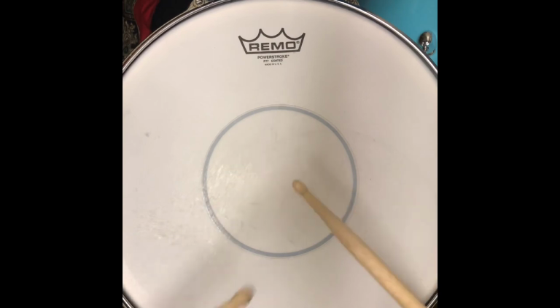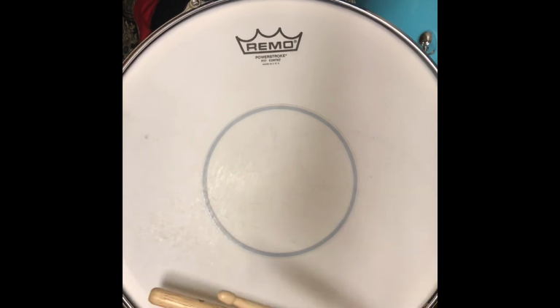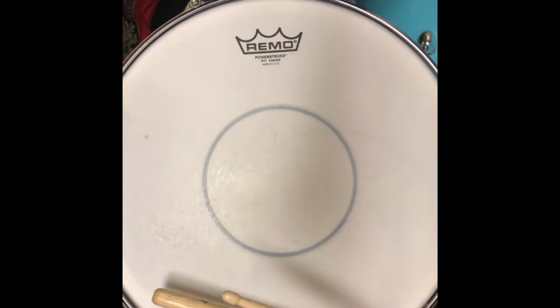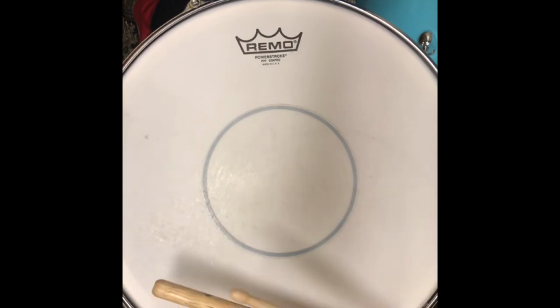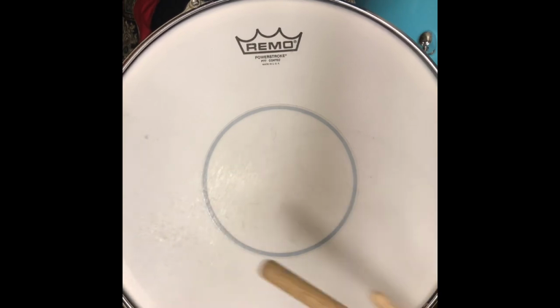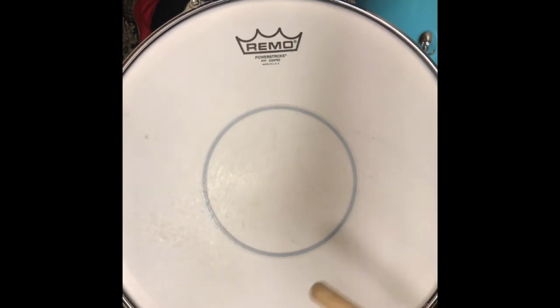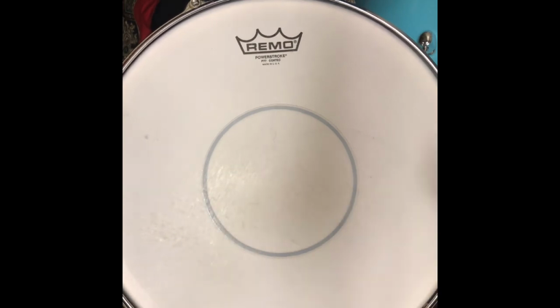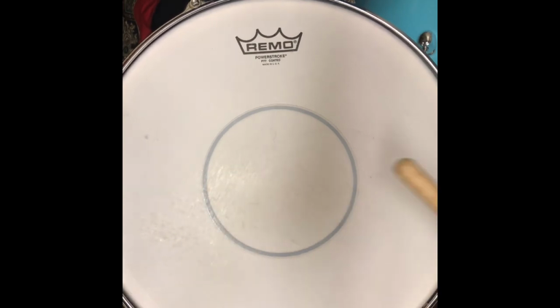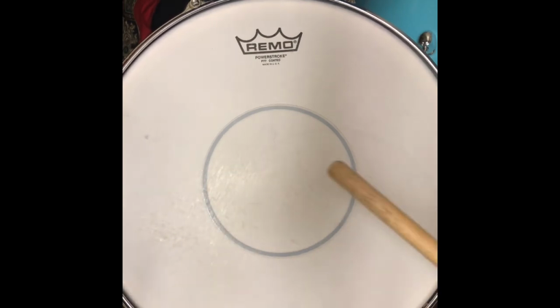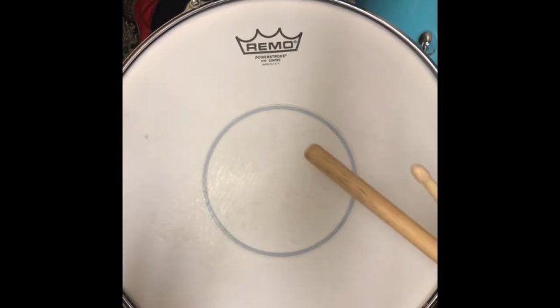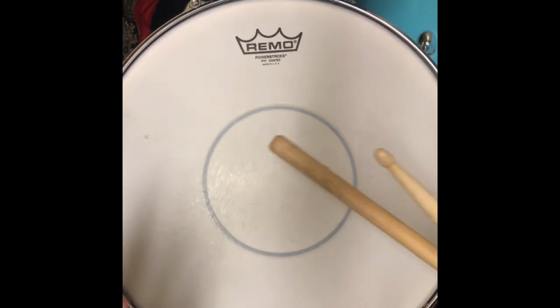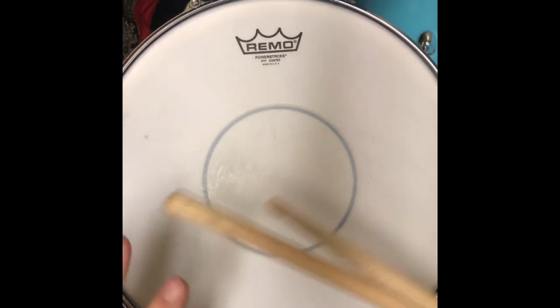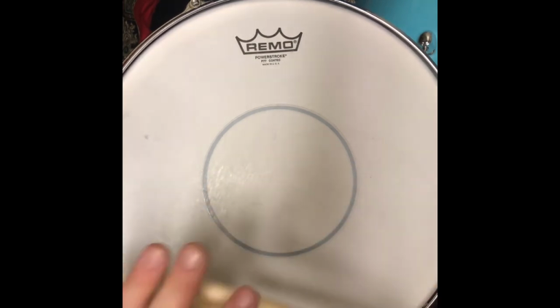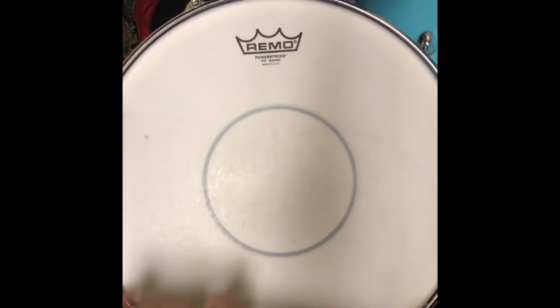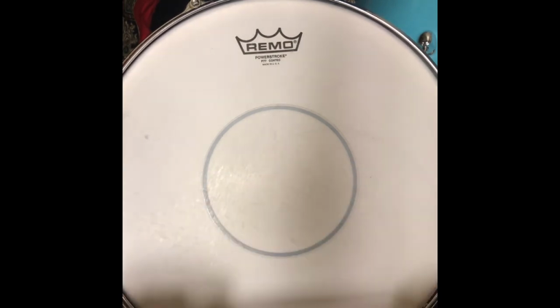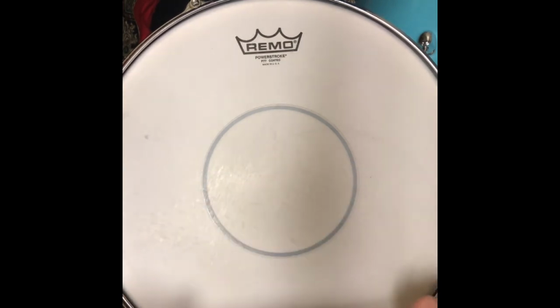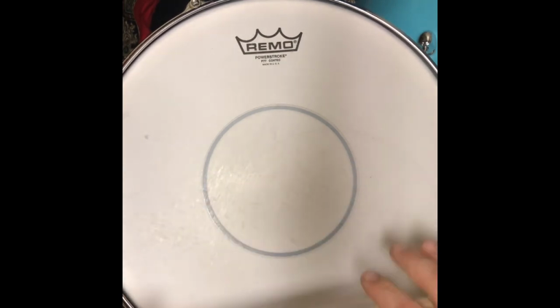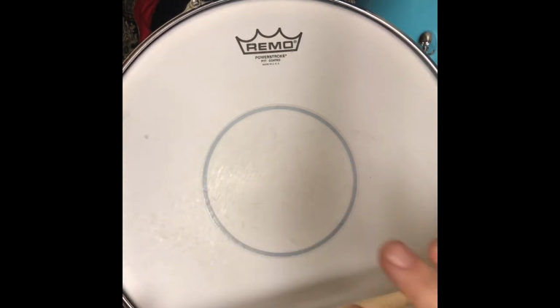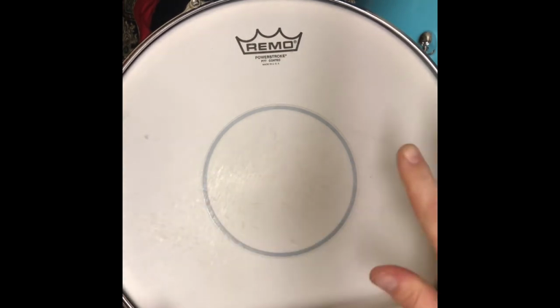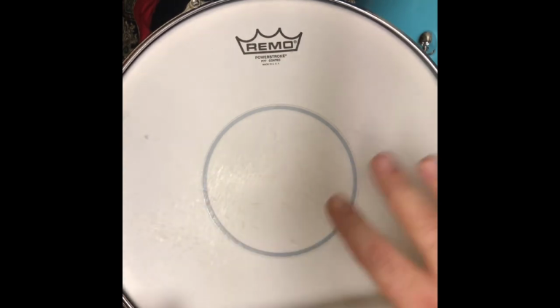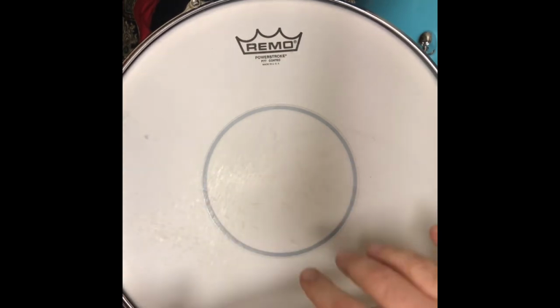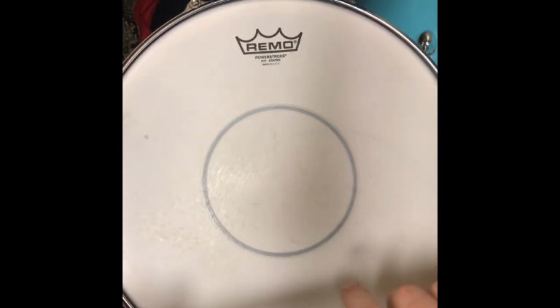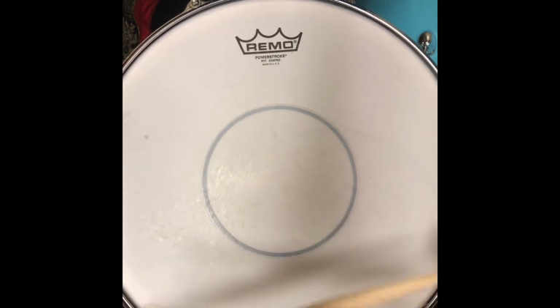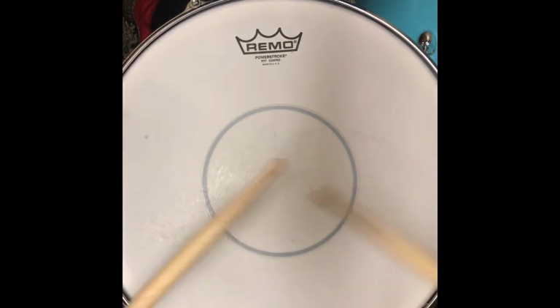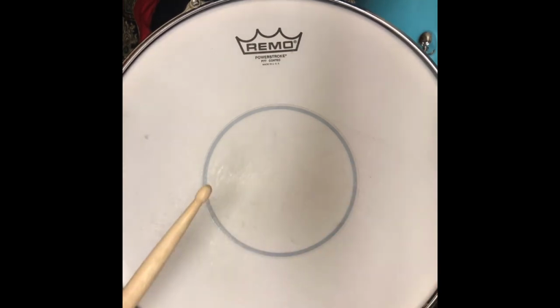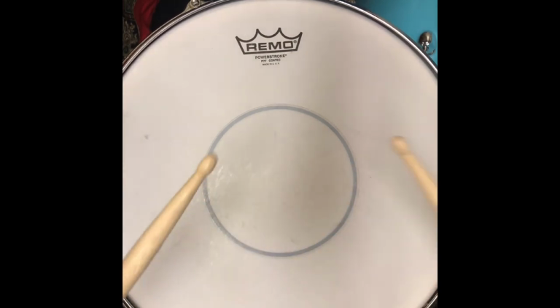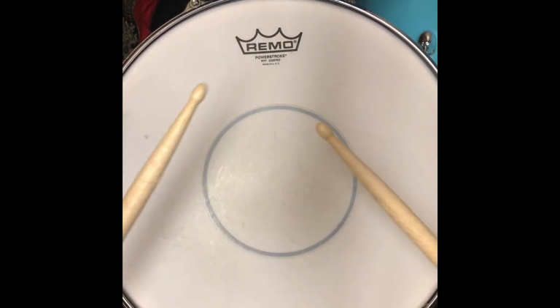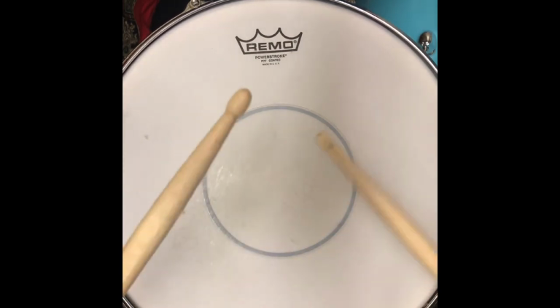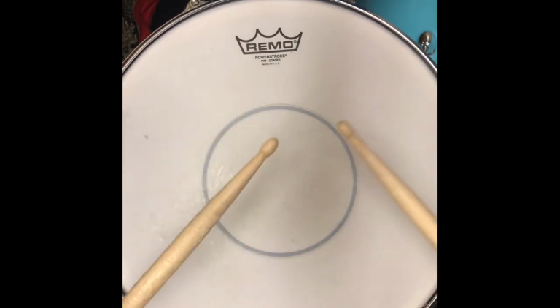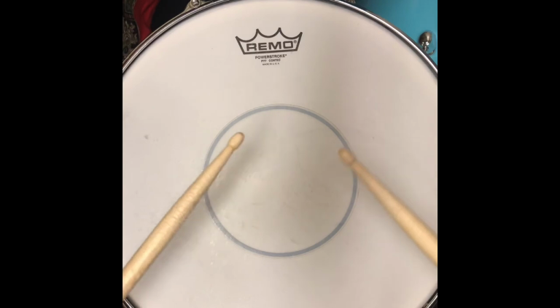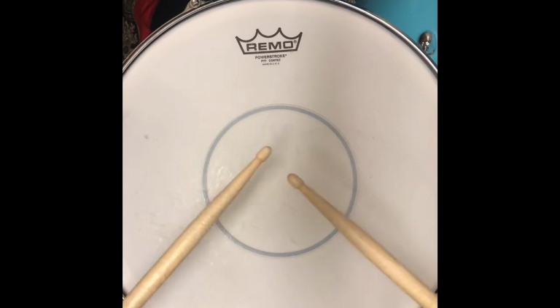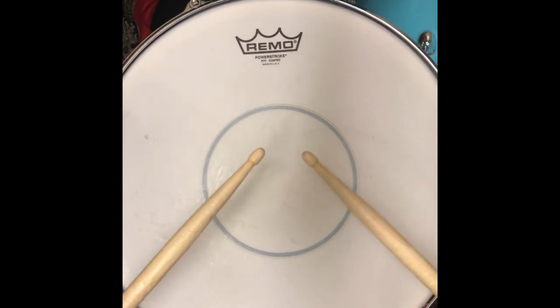So this is the tightest tension on the snares — let's see what it sounds like.